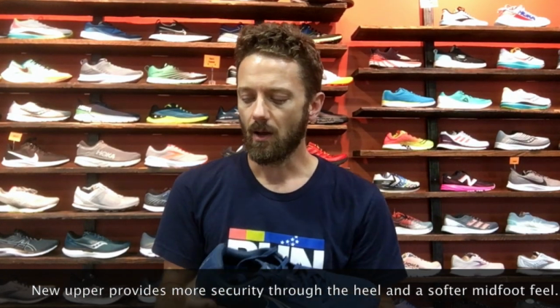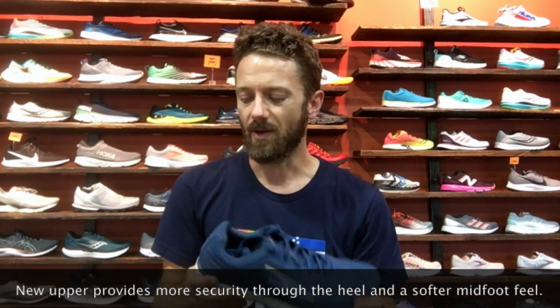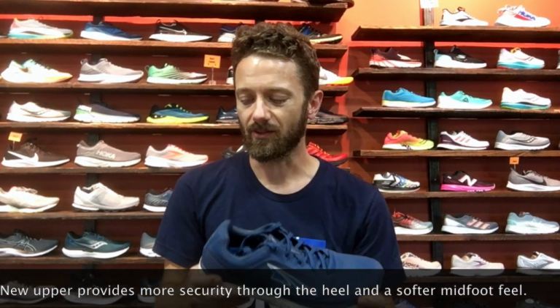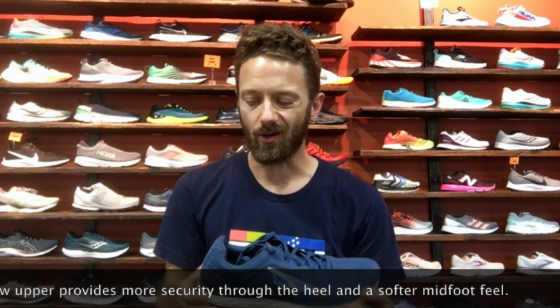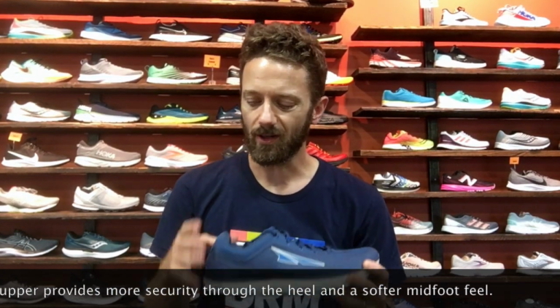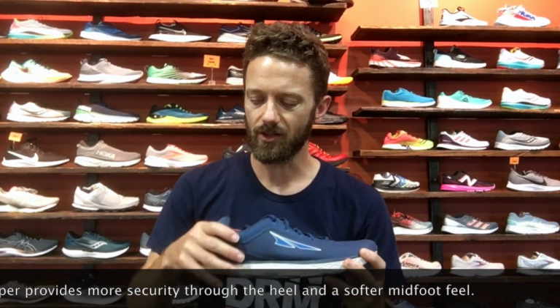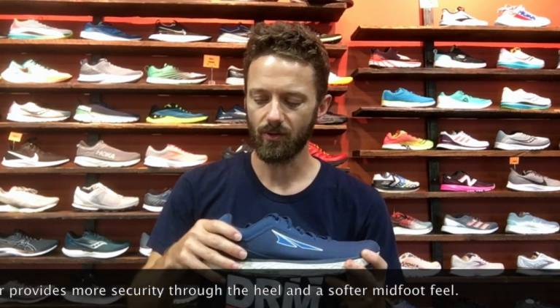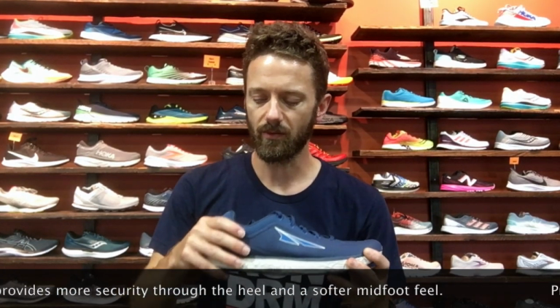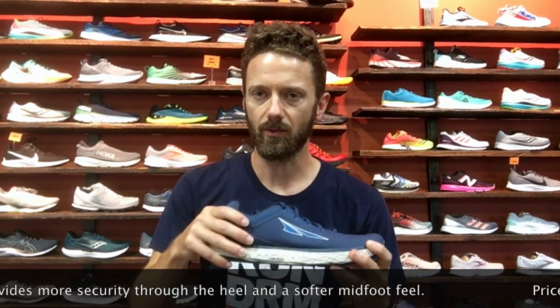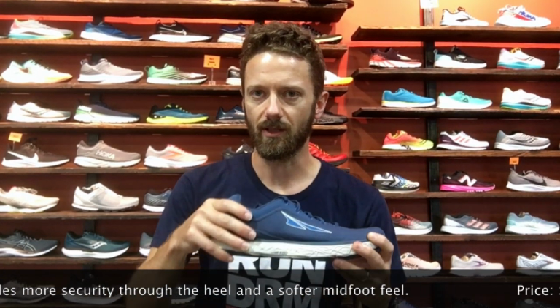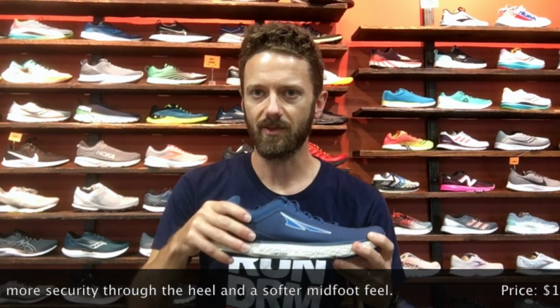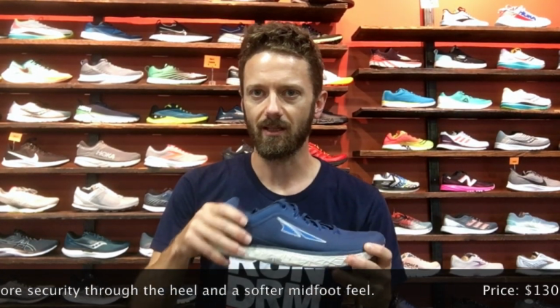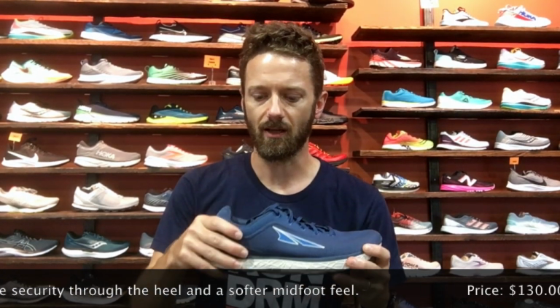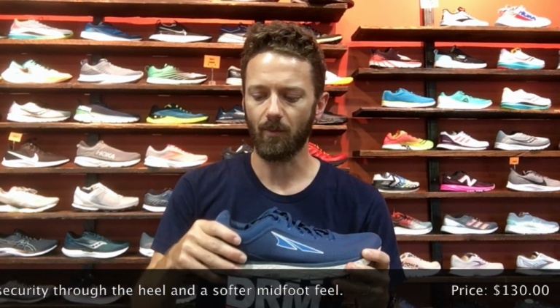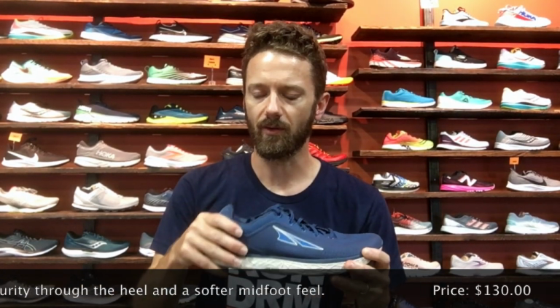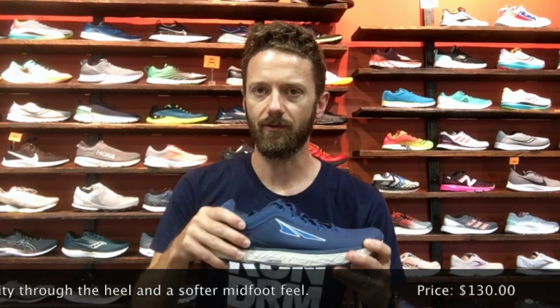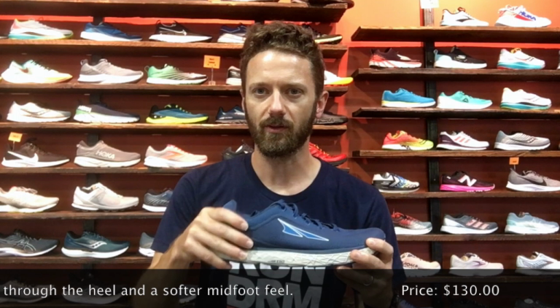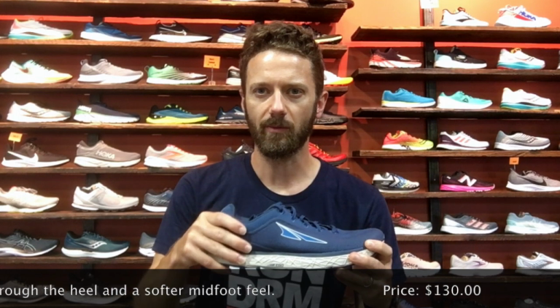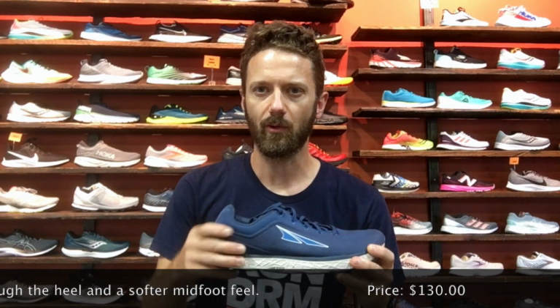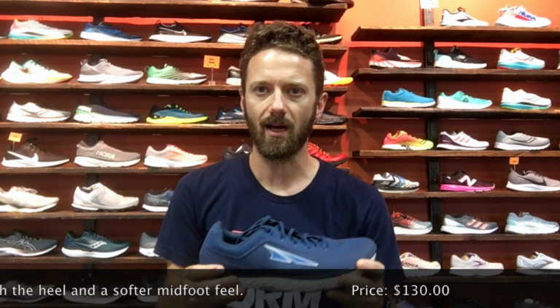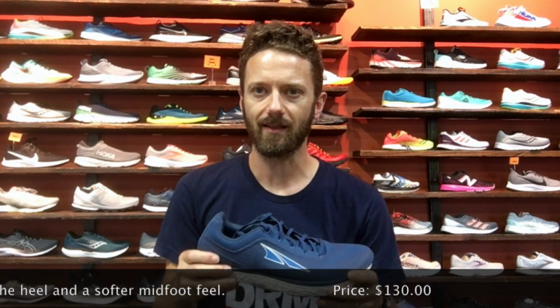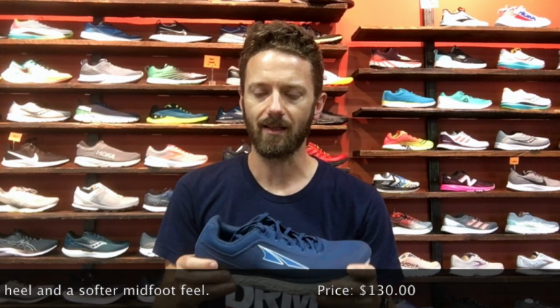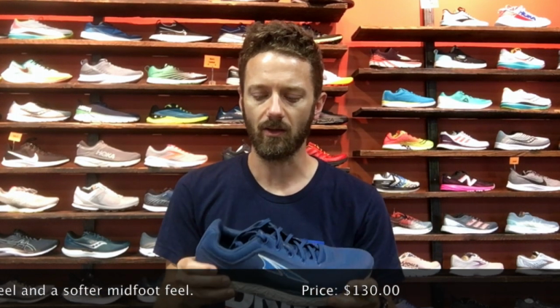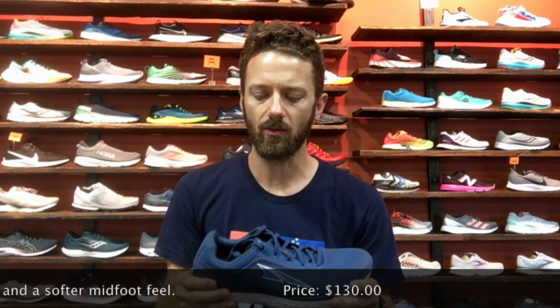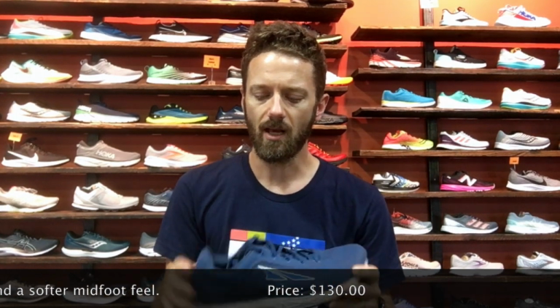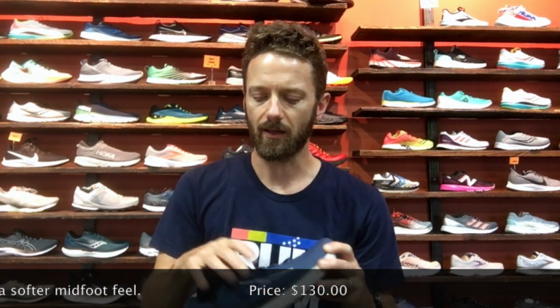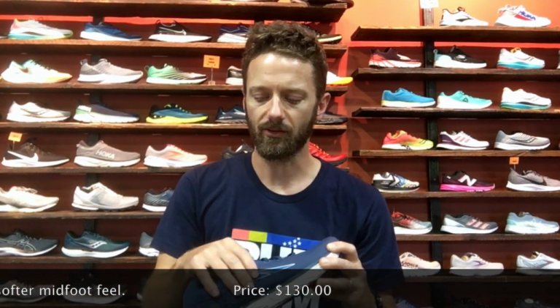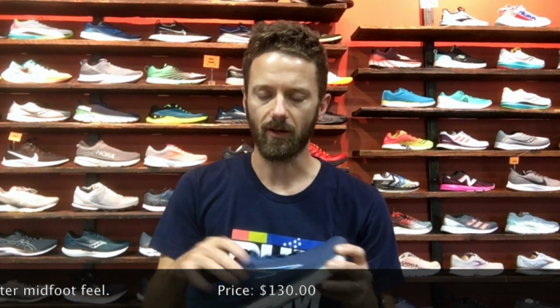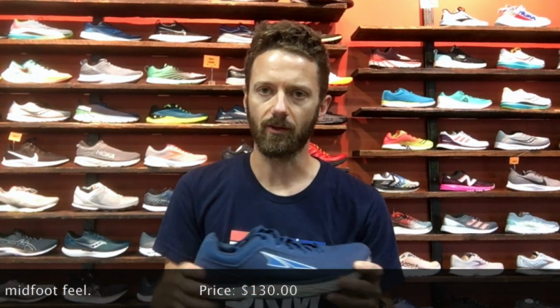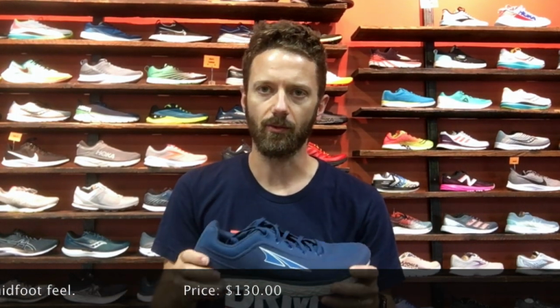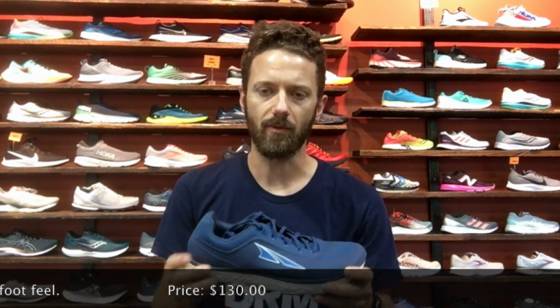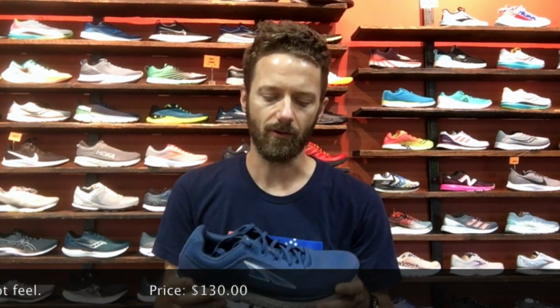Best of all, this shoe features an updated upper that feels a little bit more locked in at the heel and a little softer through the midfoot.